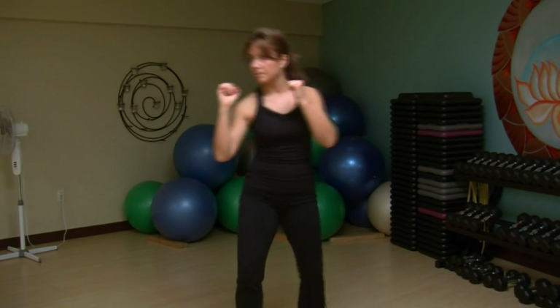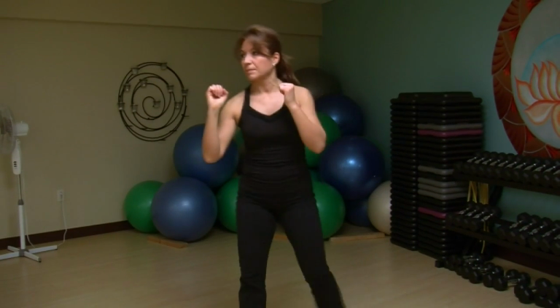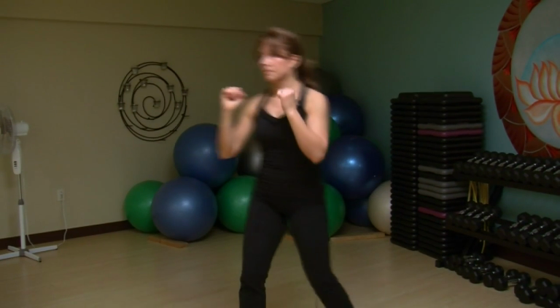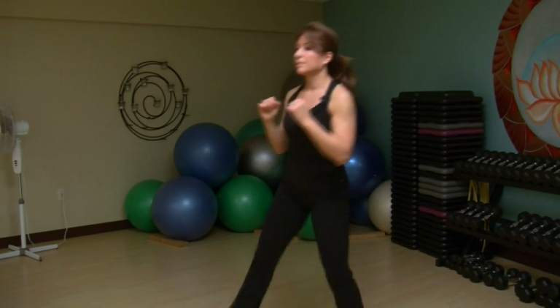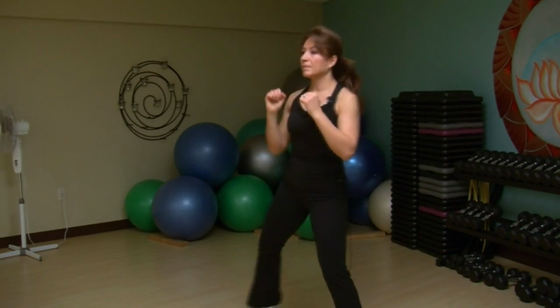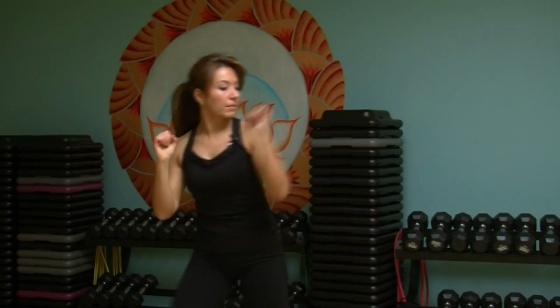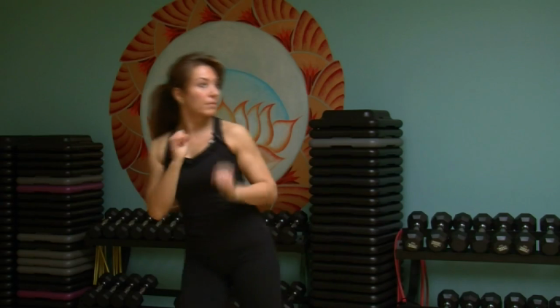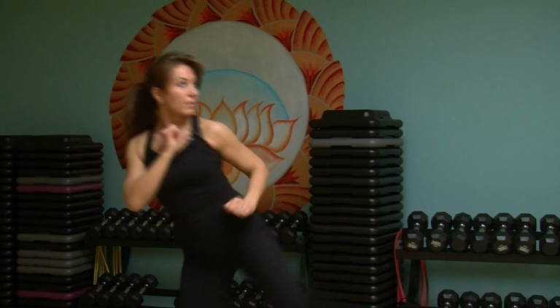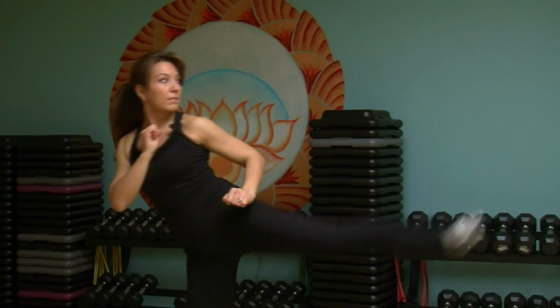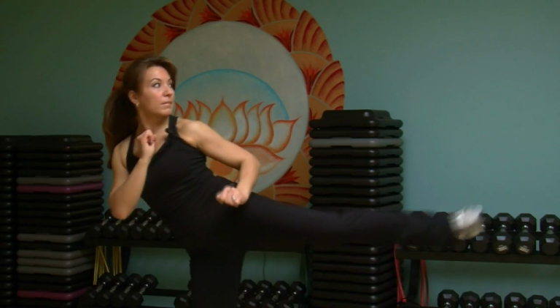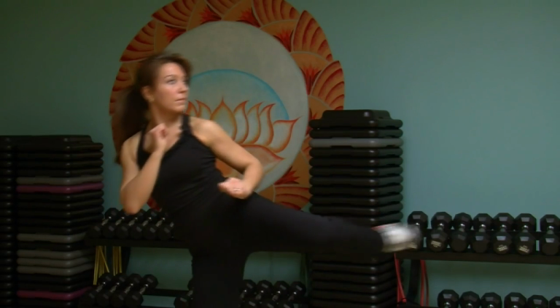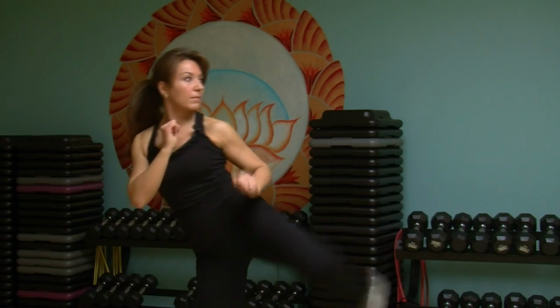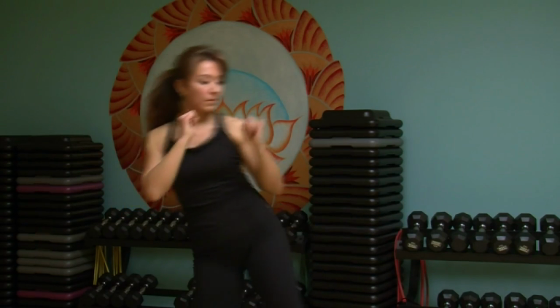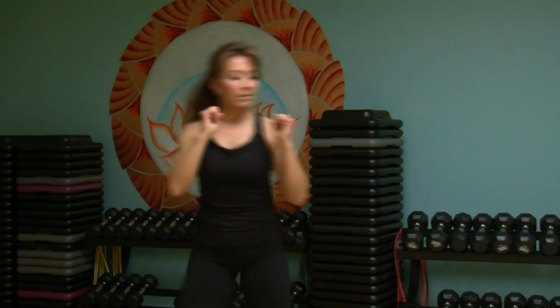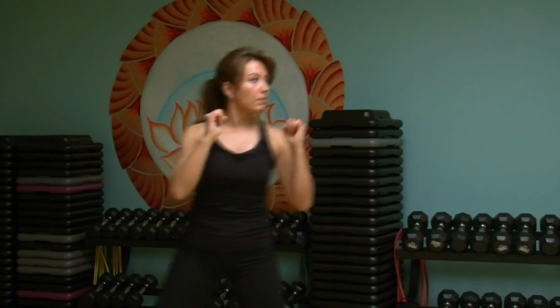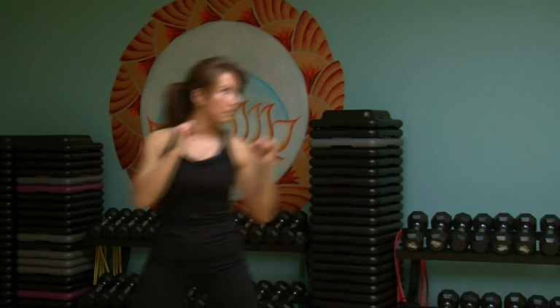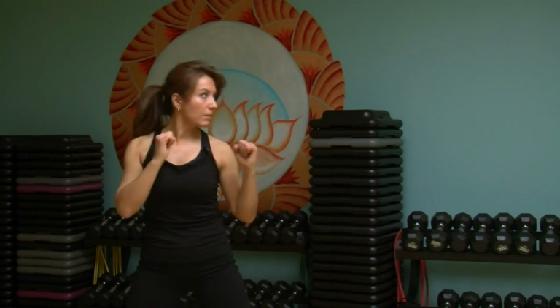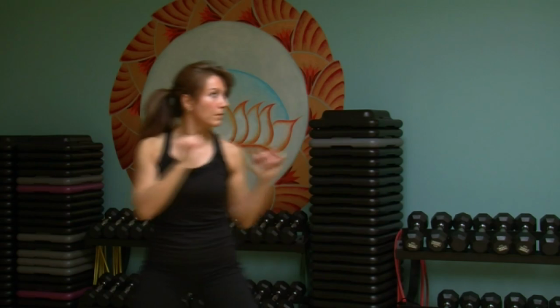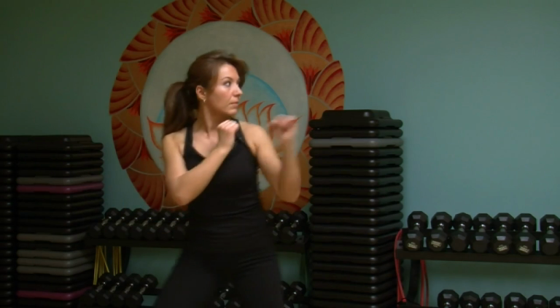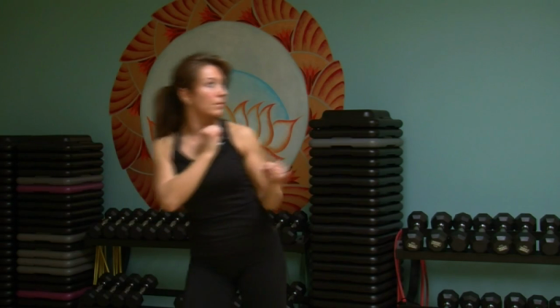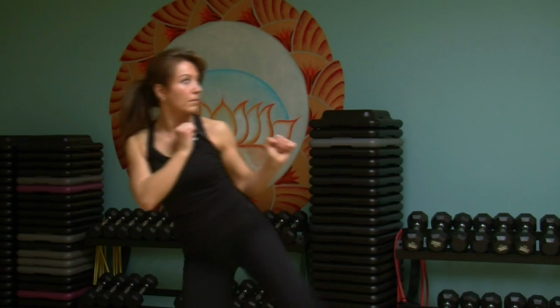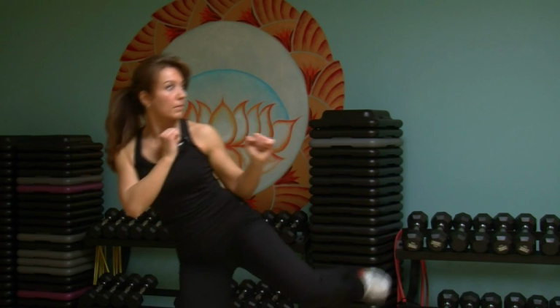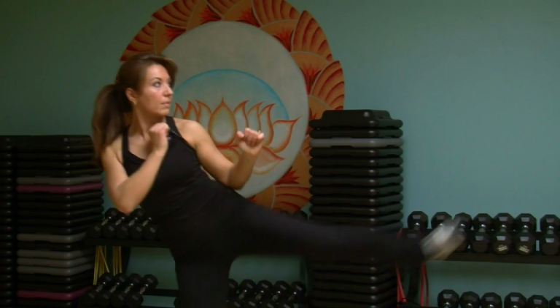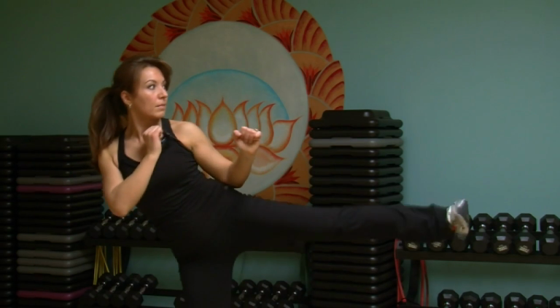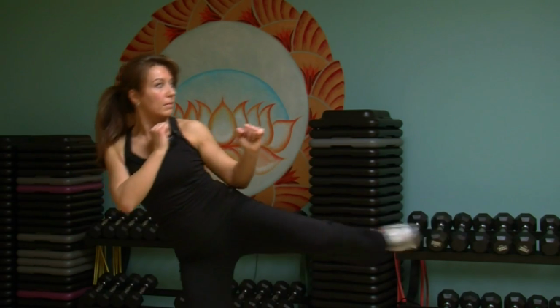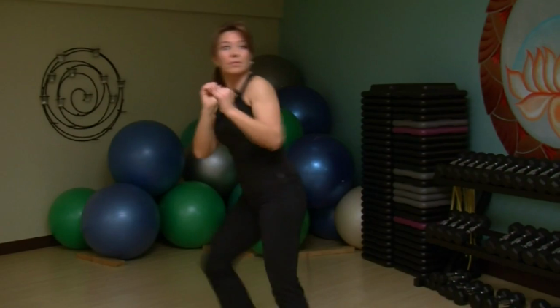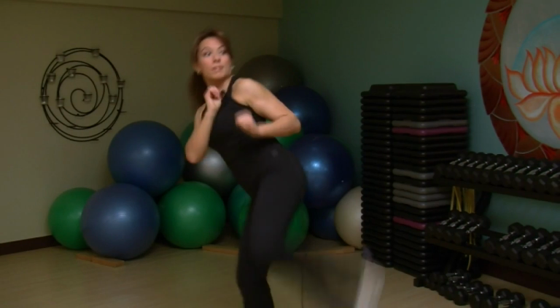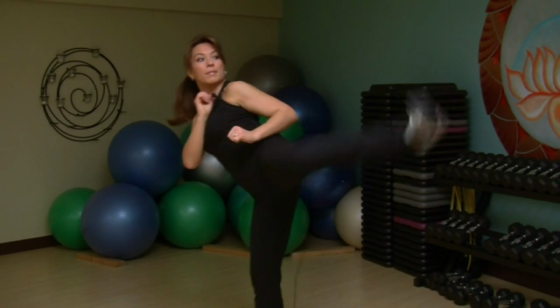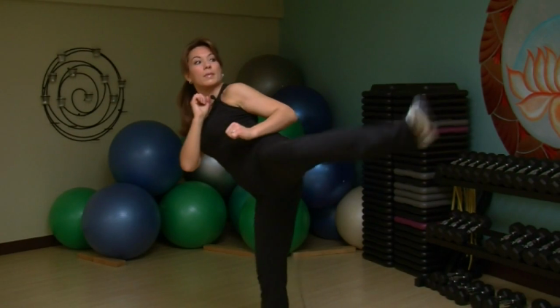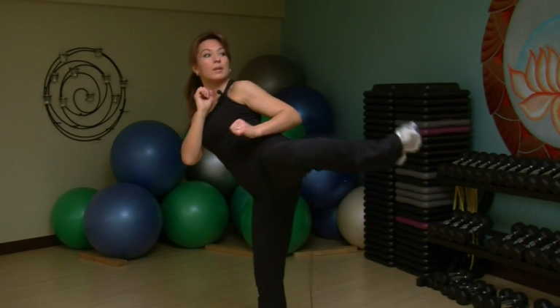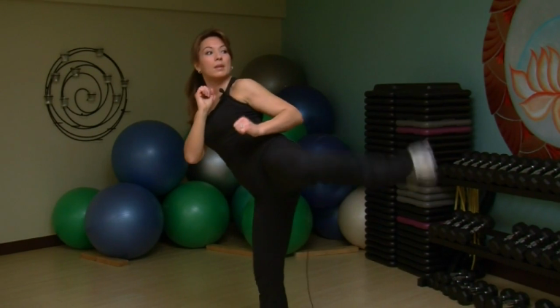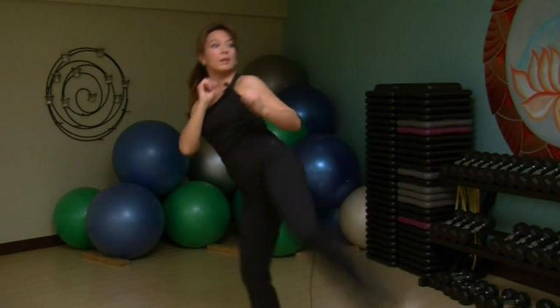The second kick is a side push kick, bending at the knee and pressing straight out without lifting too high and without locking your knees.